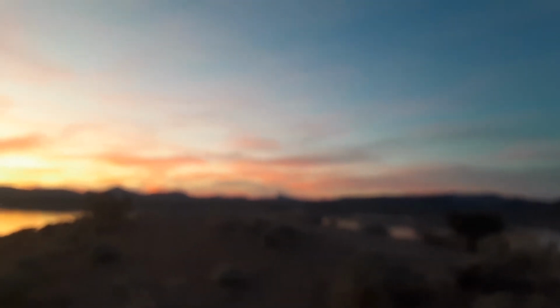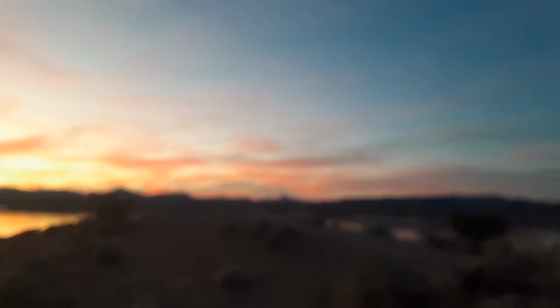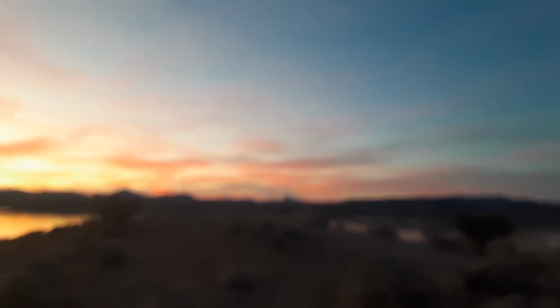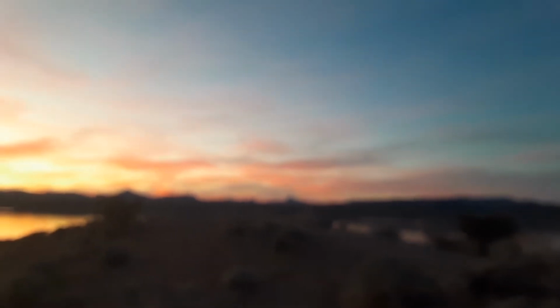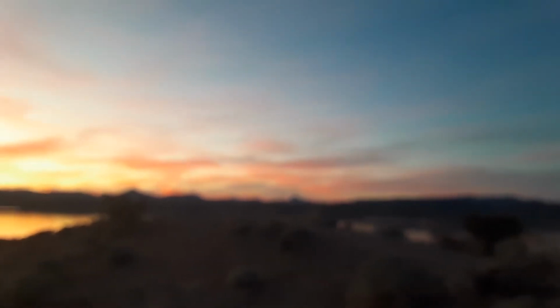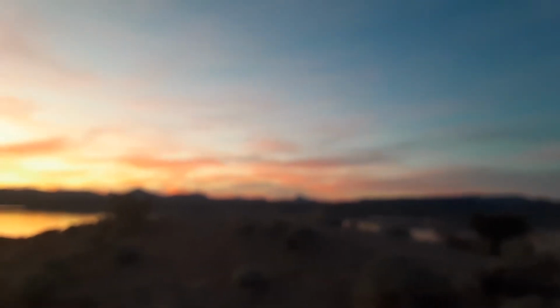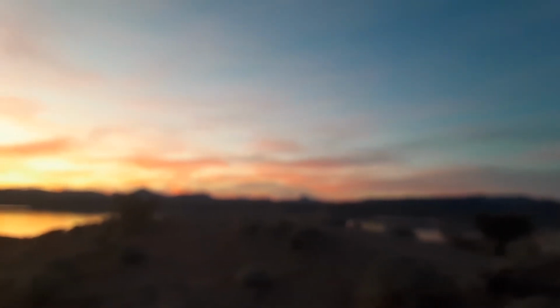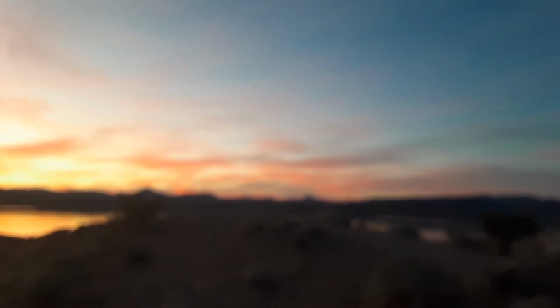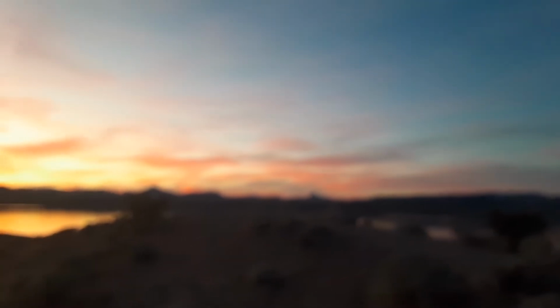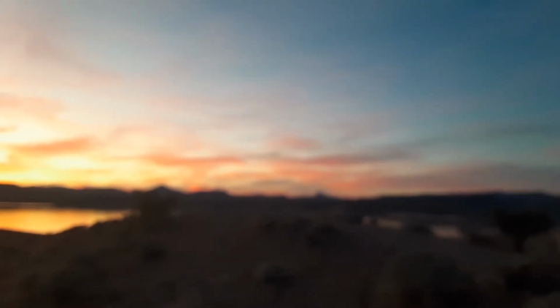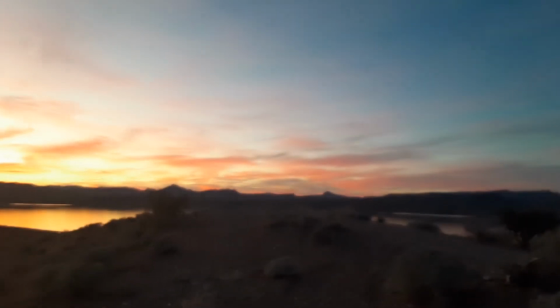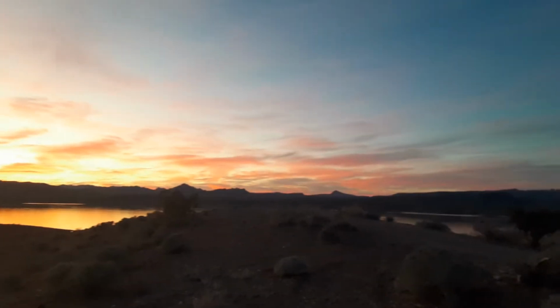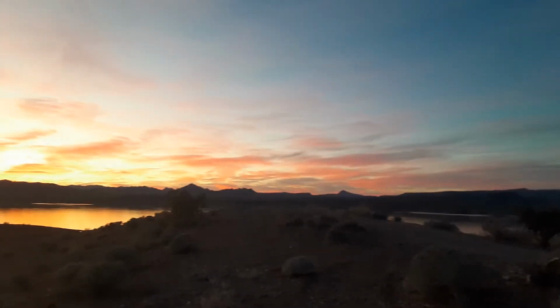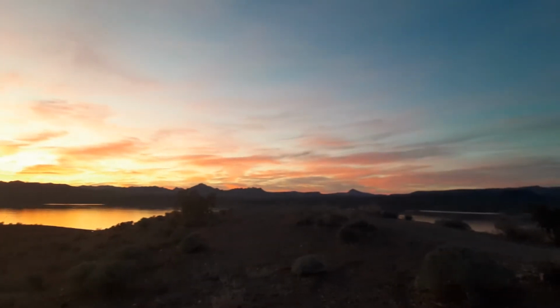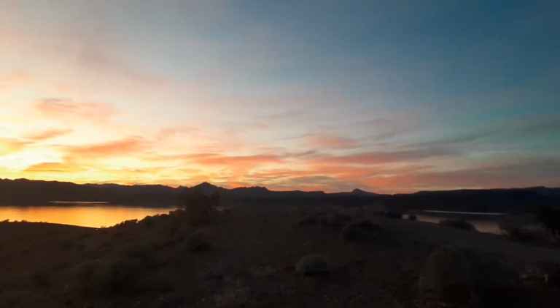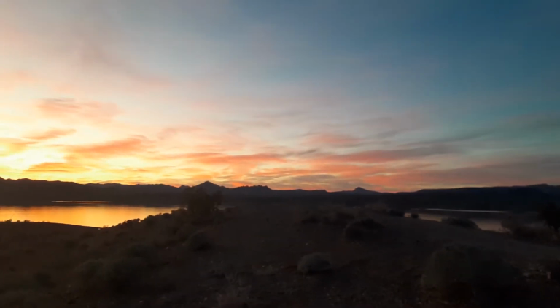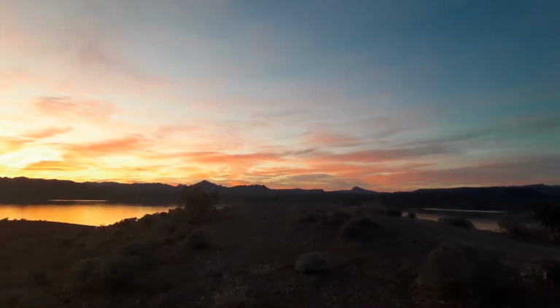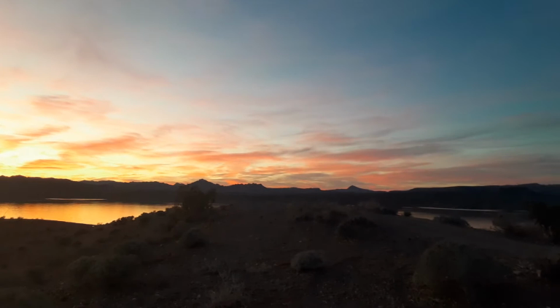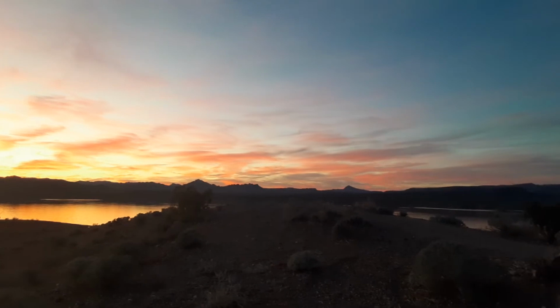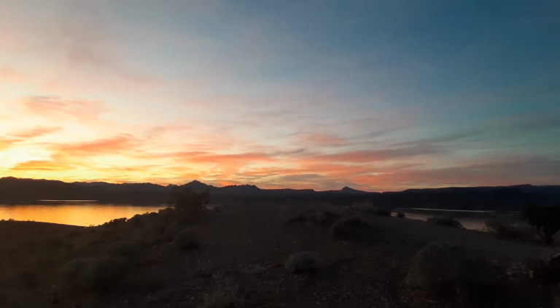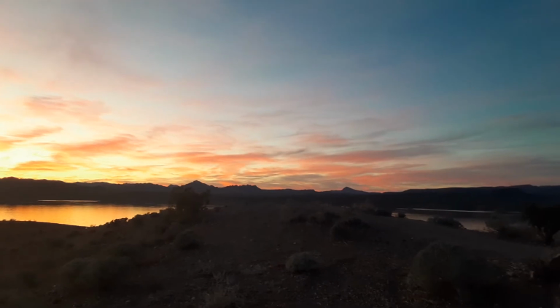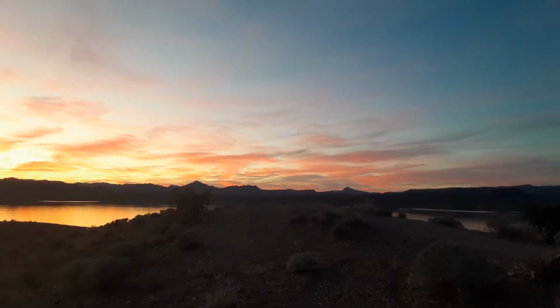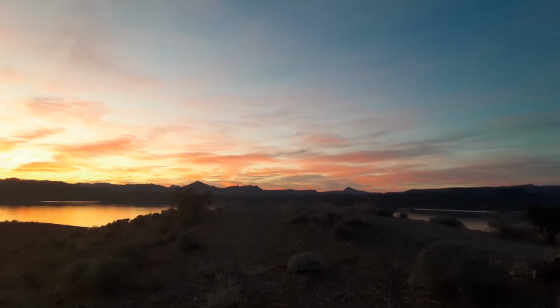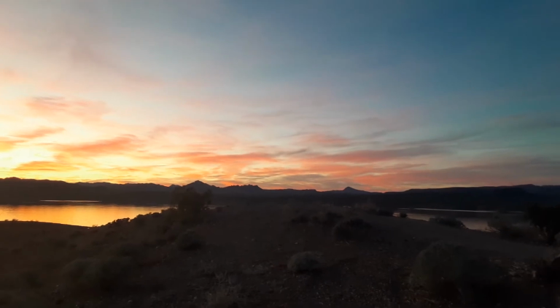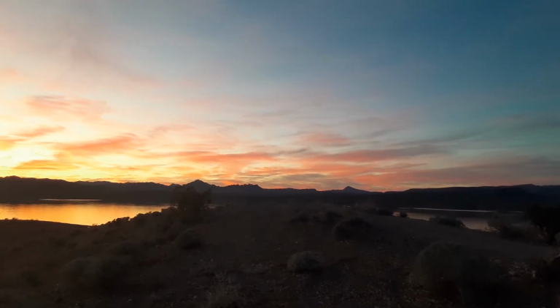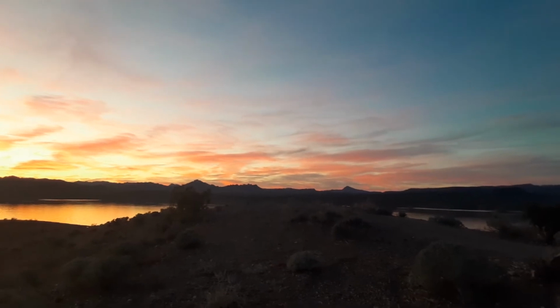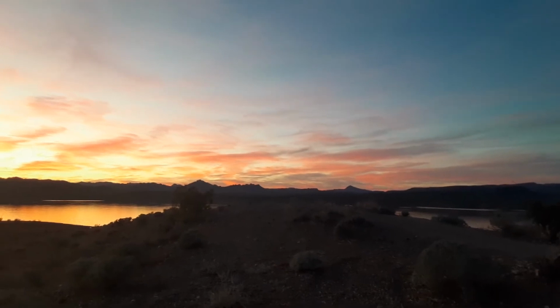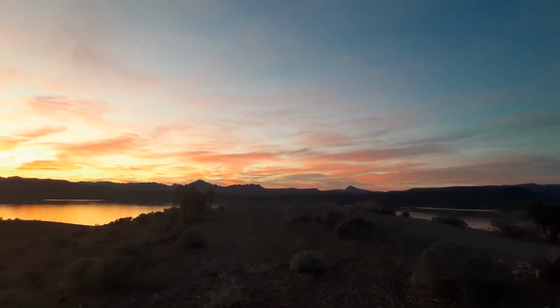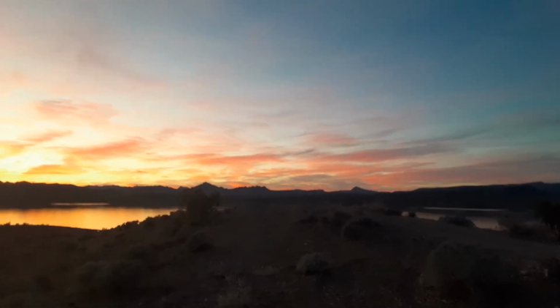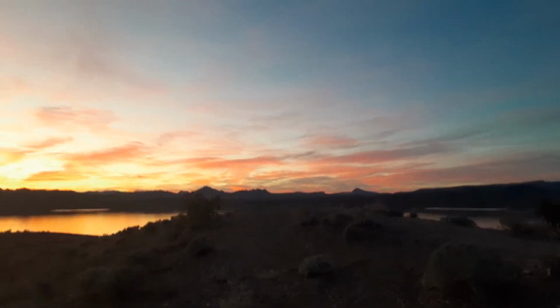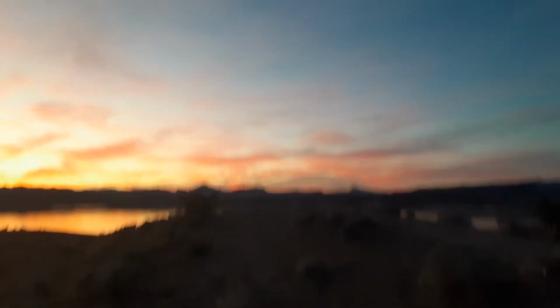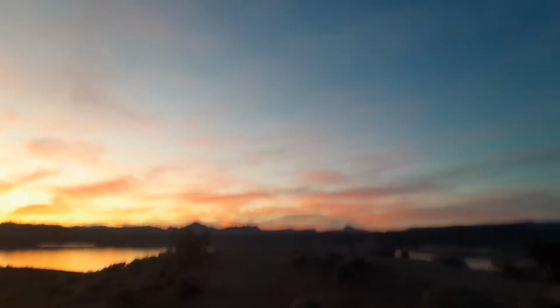Come on, focus. There we go. Isn't that beautiful?